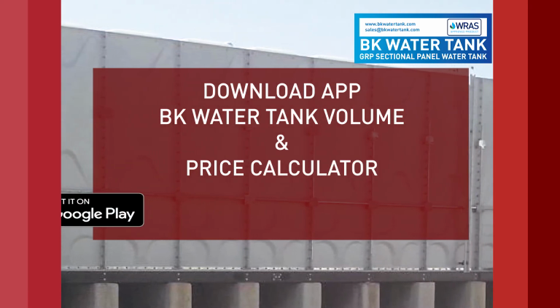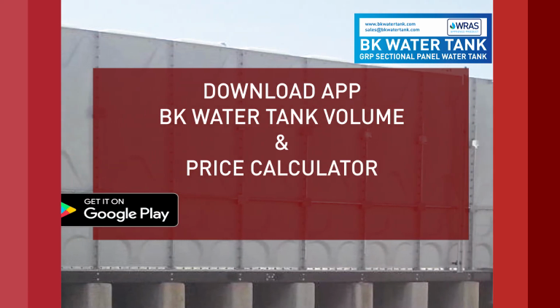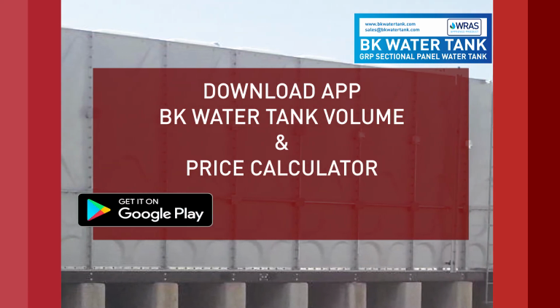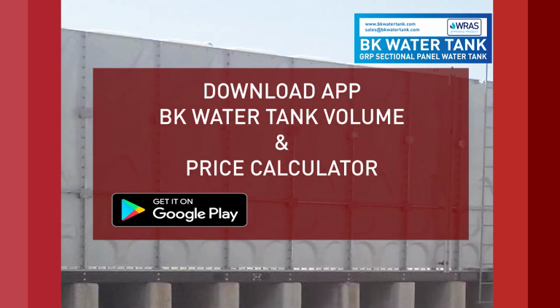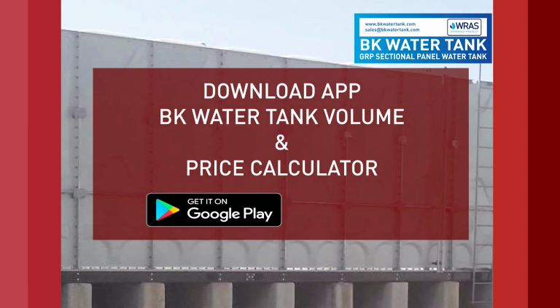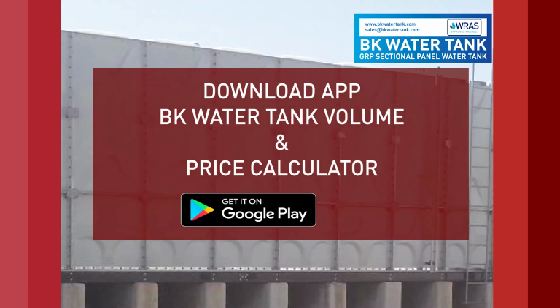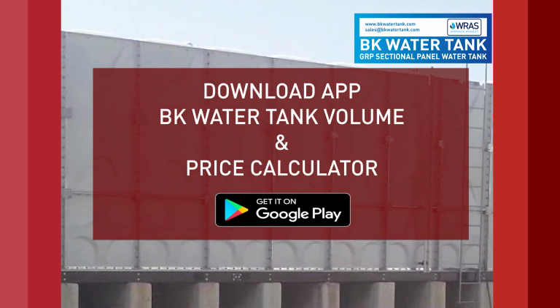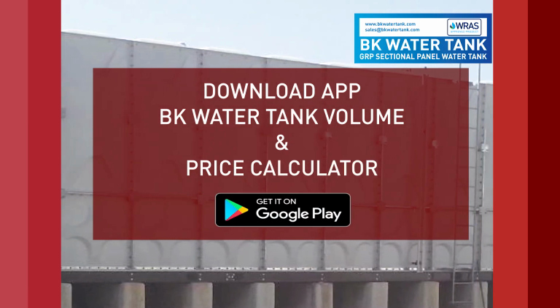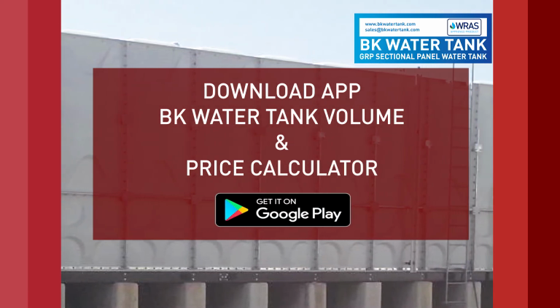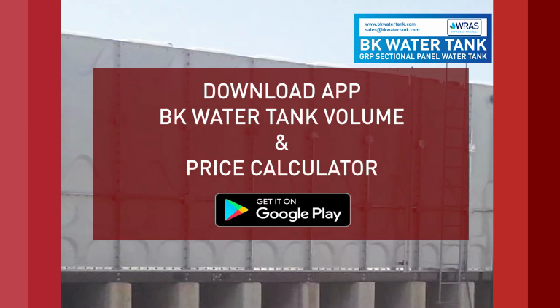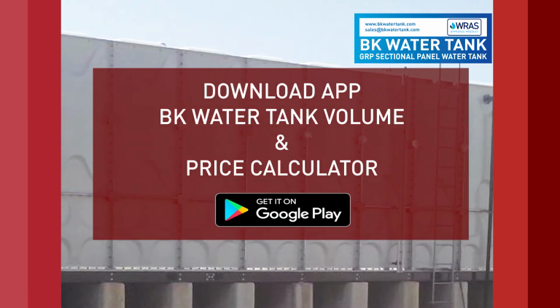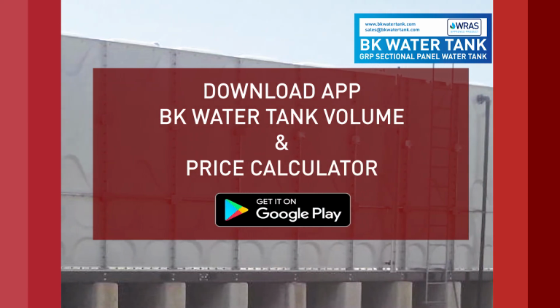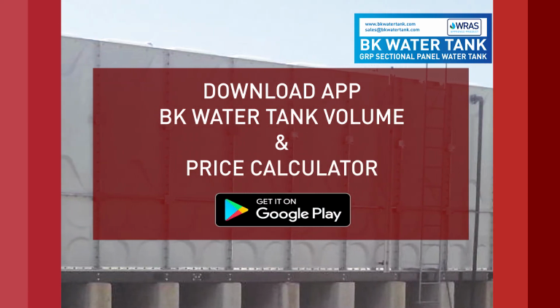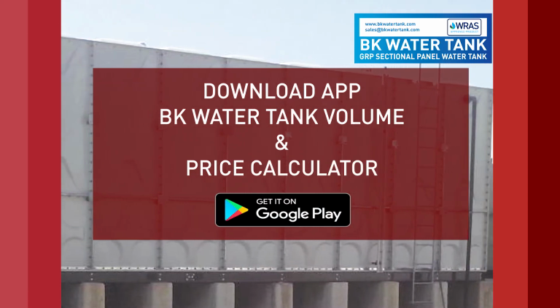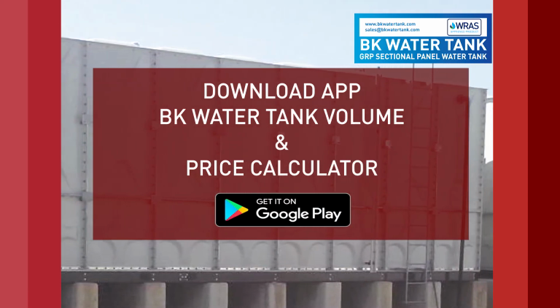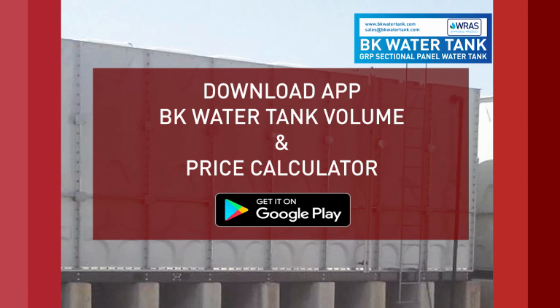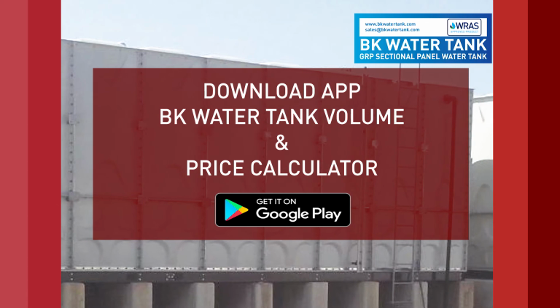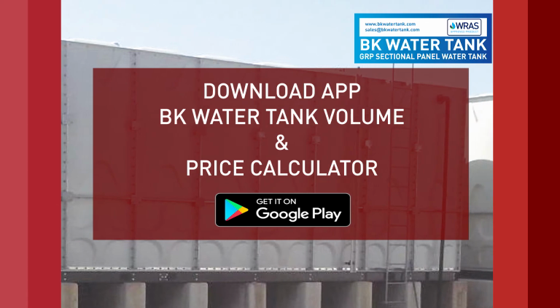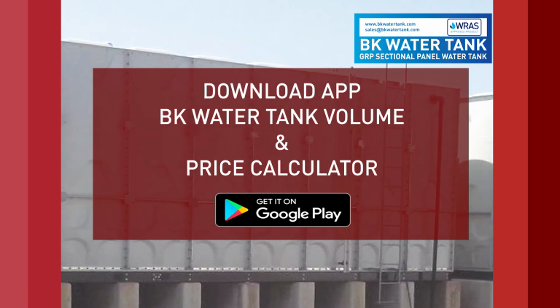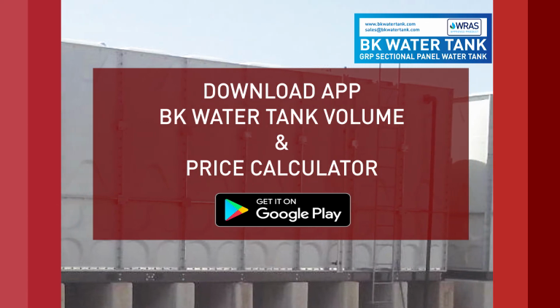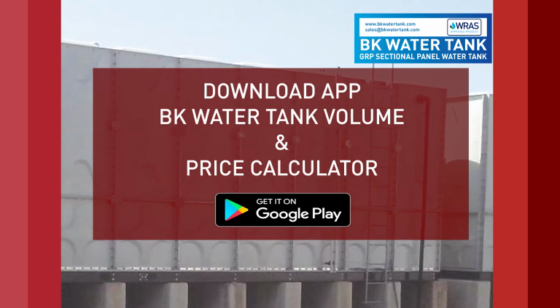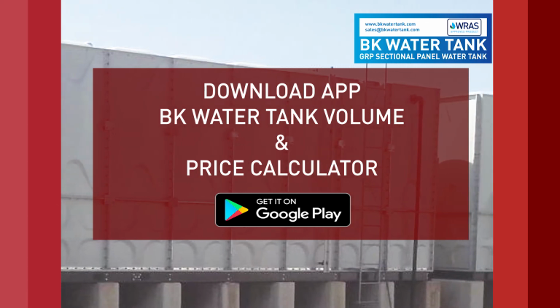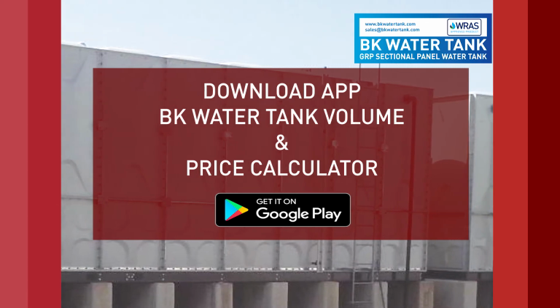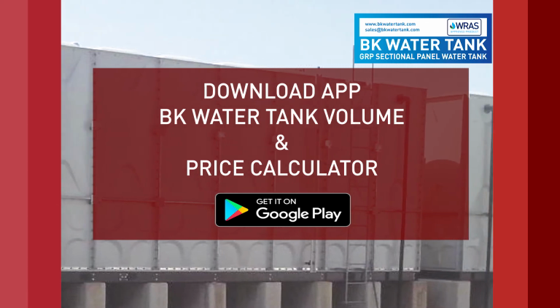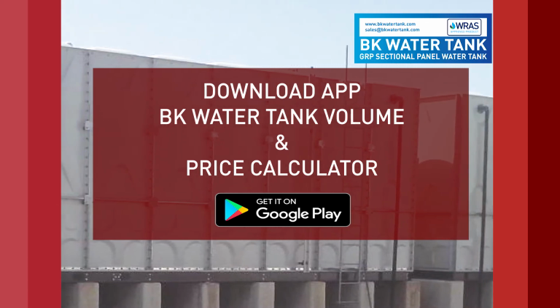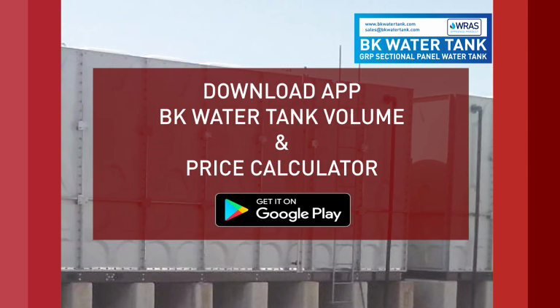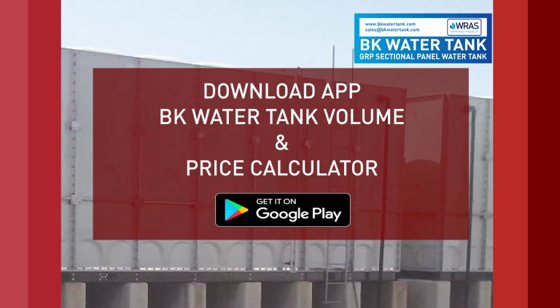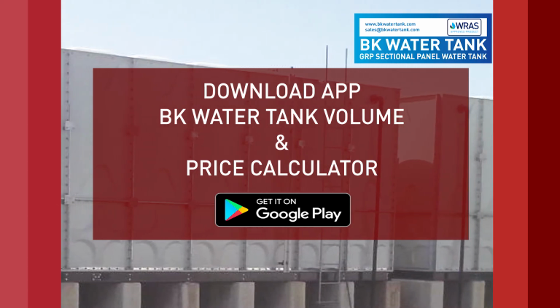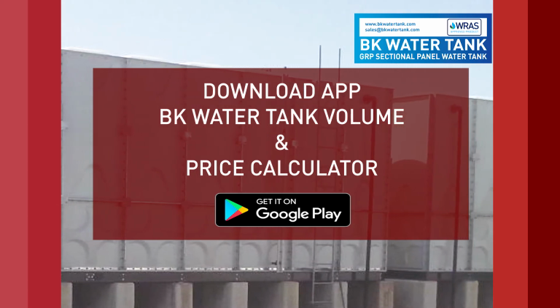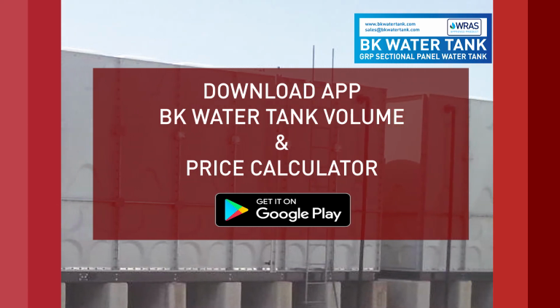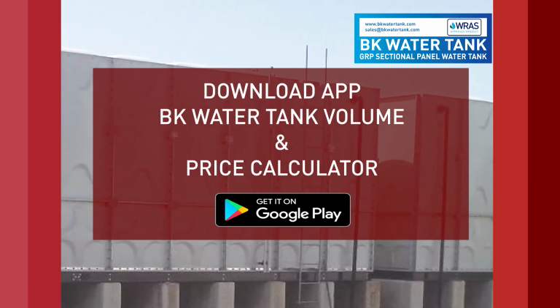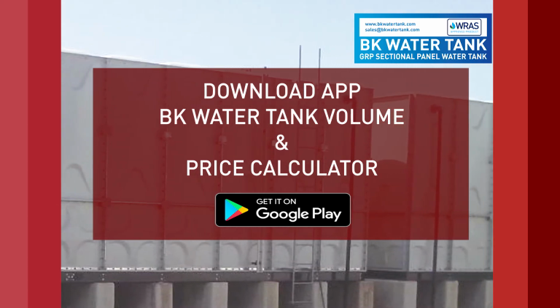Download the BK Water Tank volume and price calculator app.